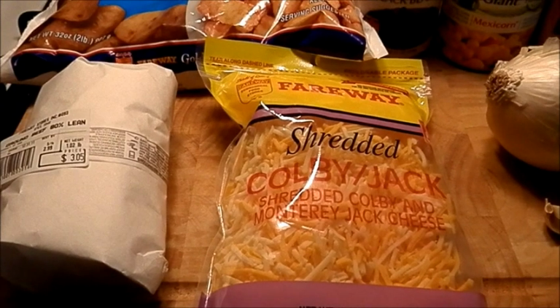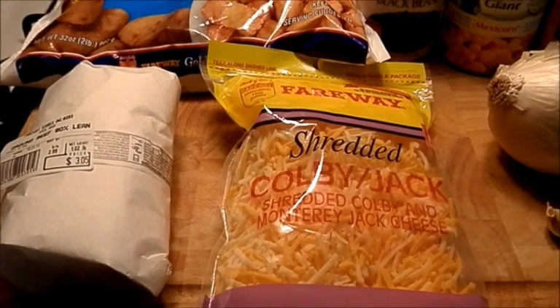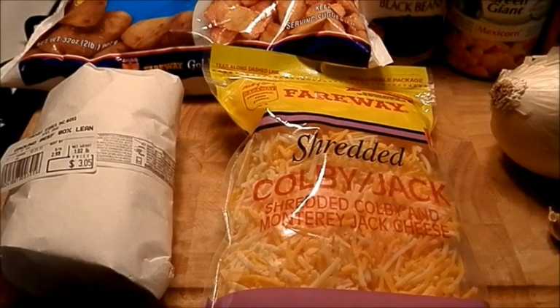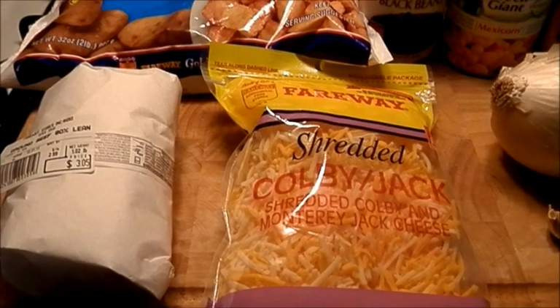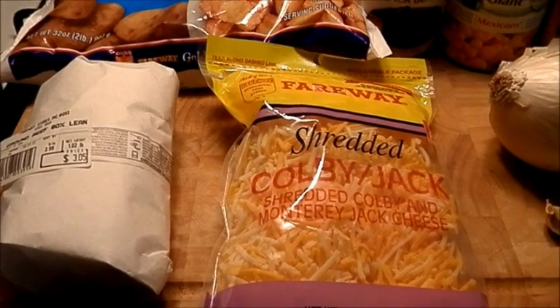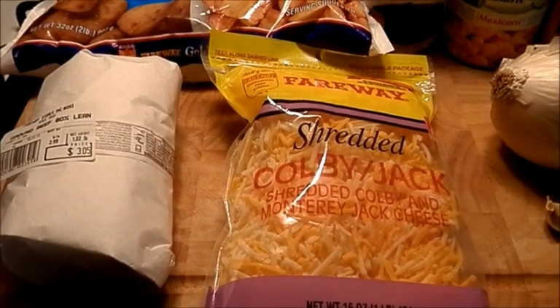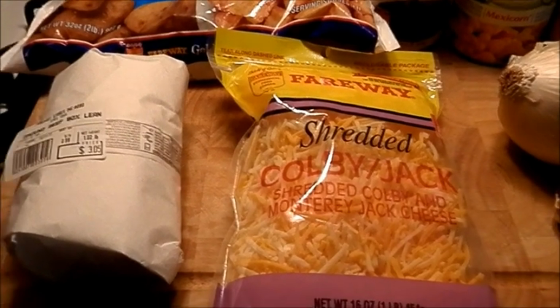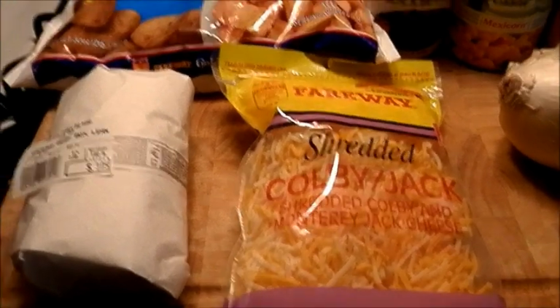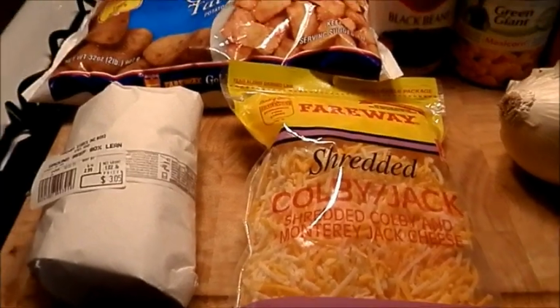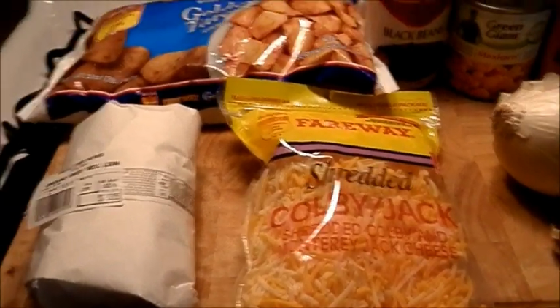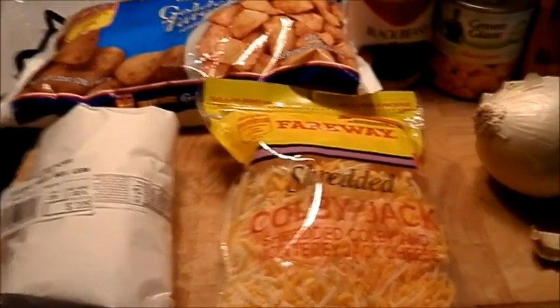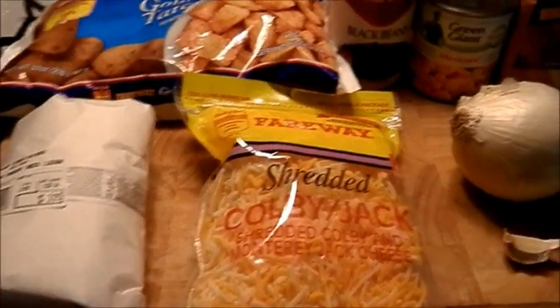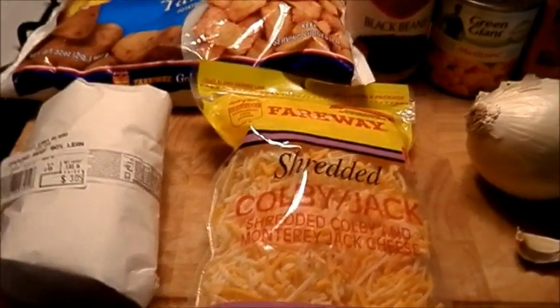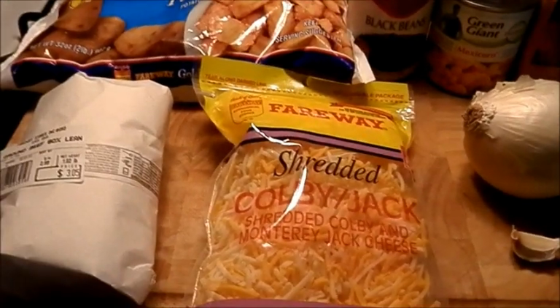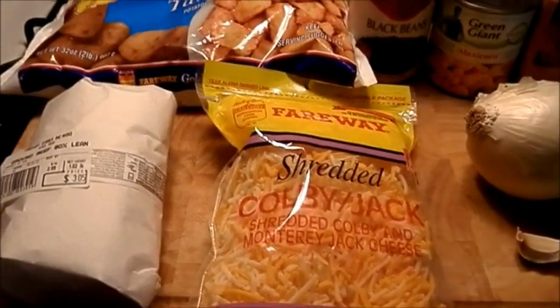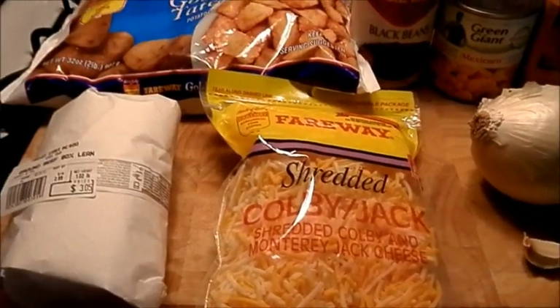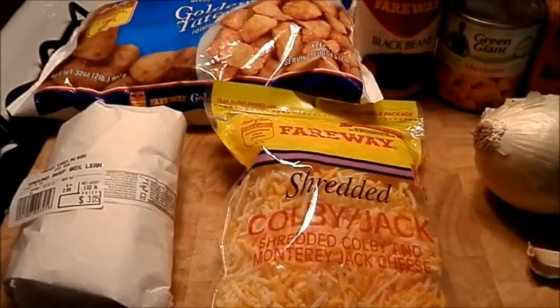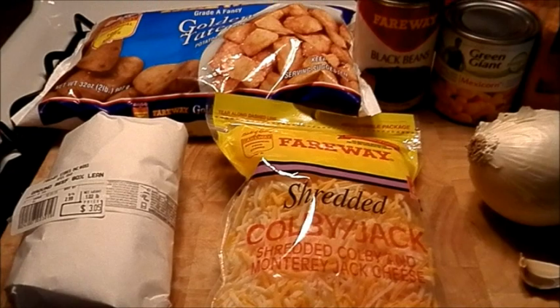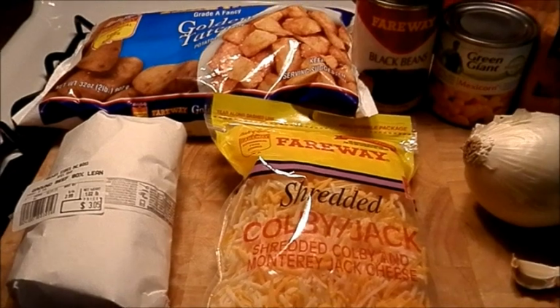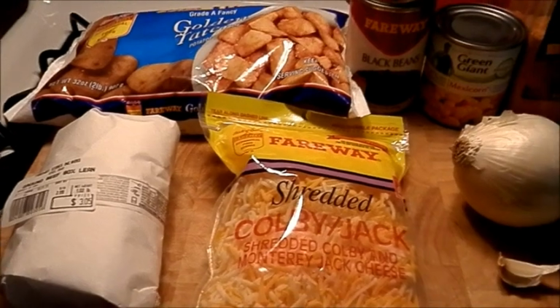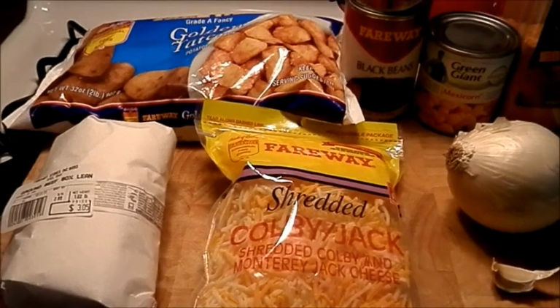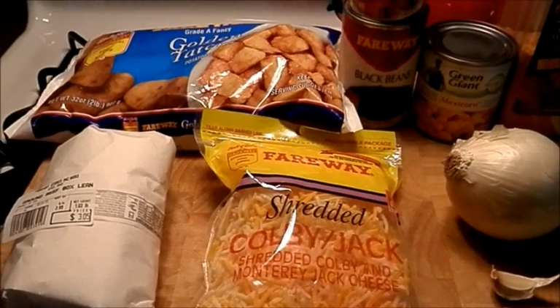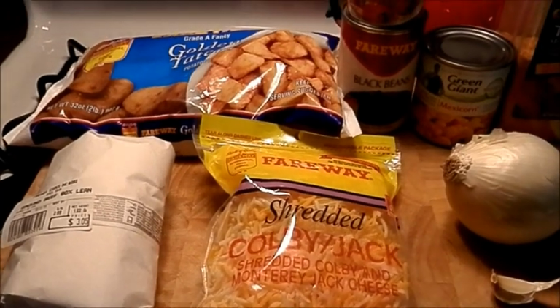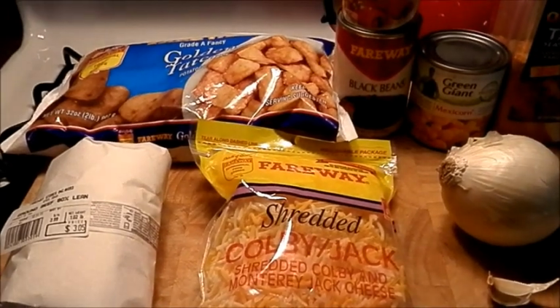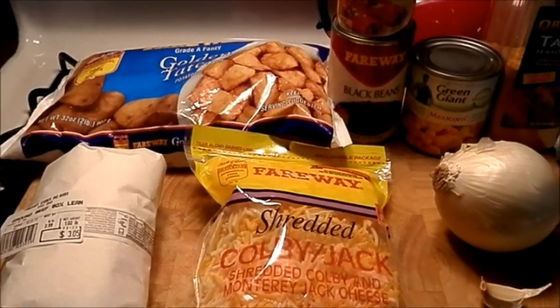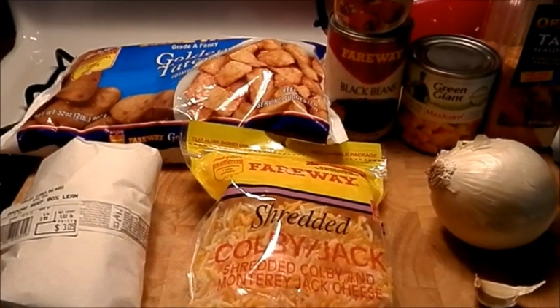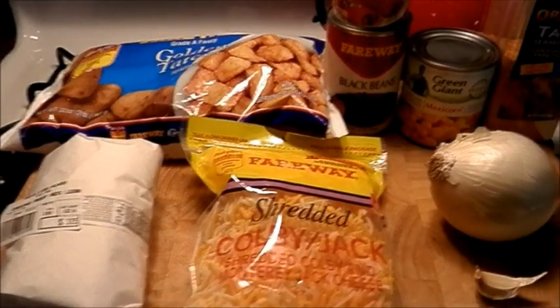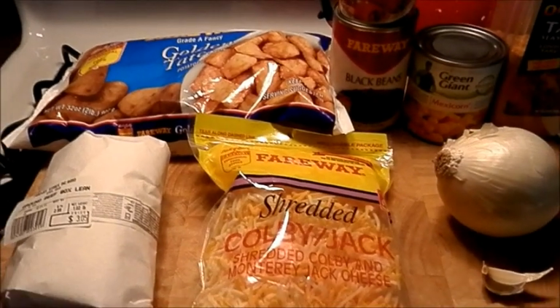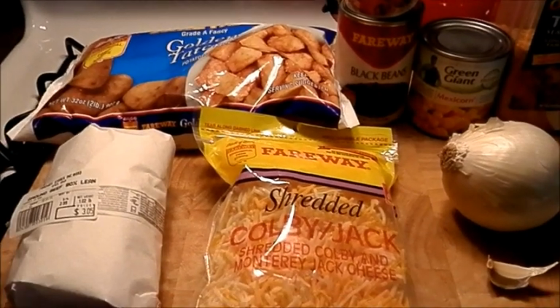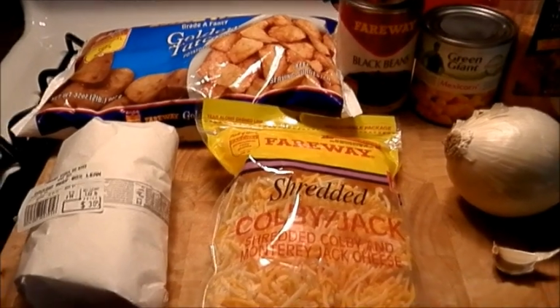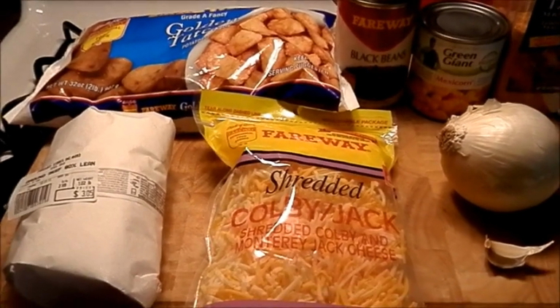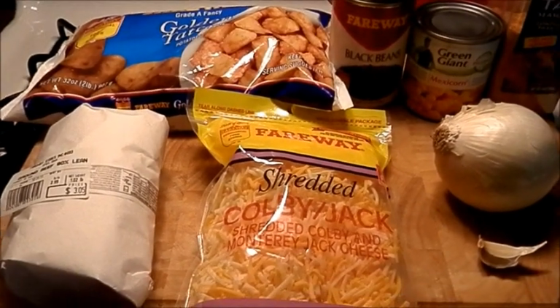Hi, everyone. Kelly here. Today I'm going to be making a tater tot taco casserole.